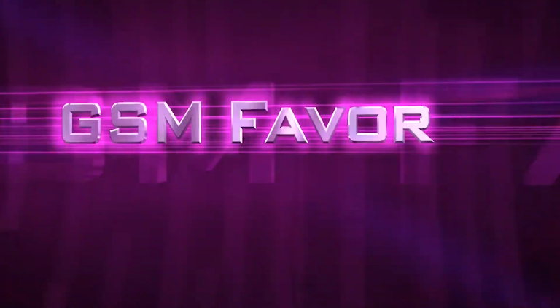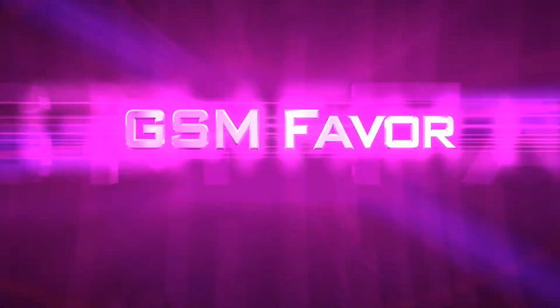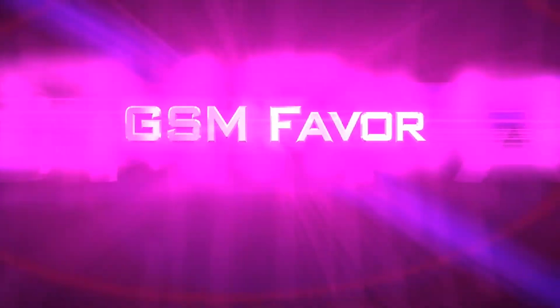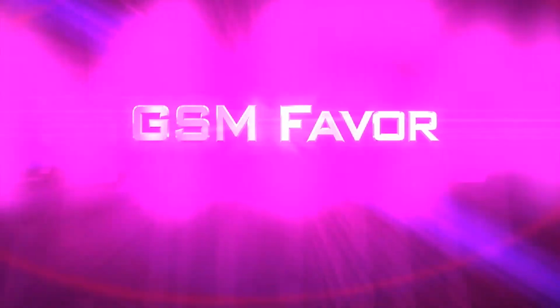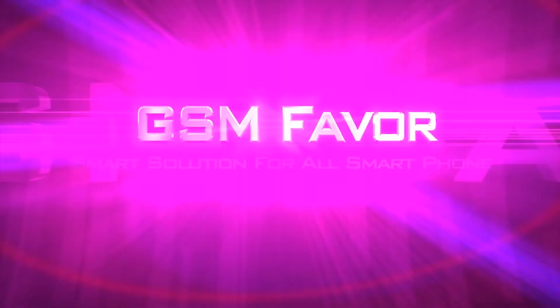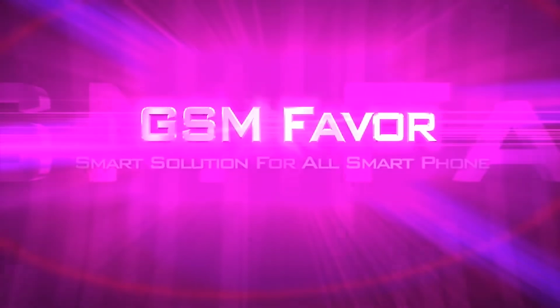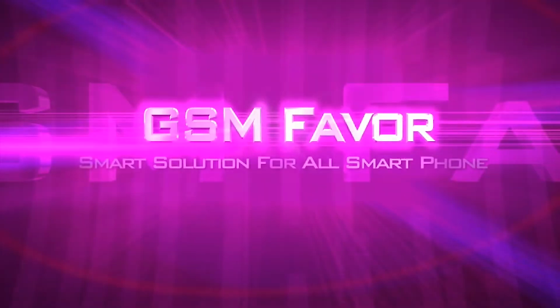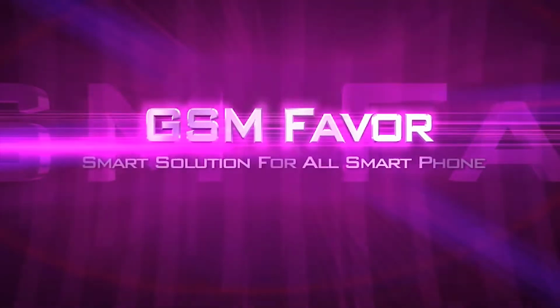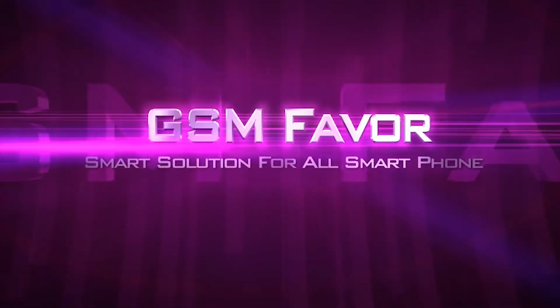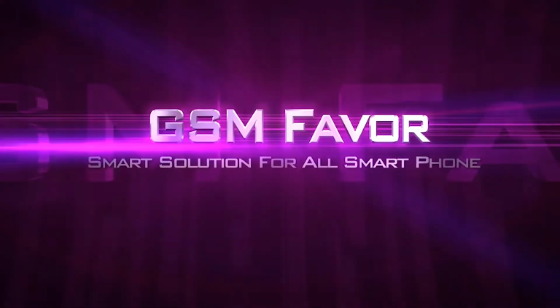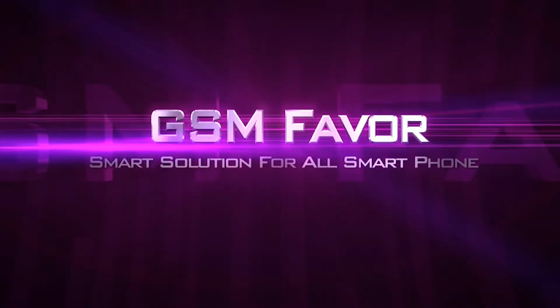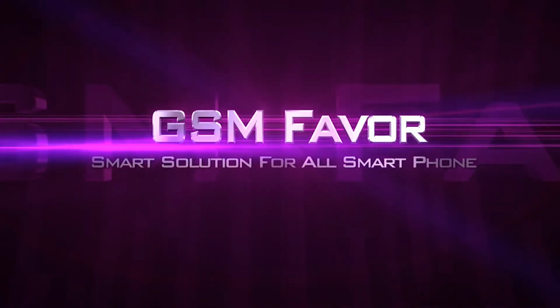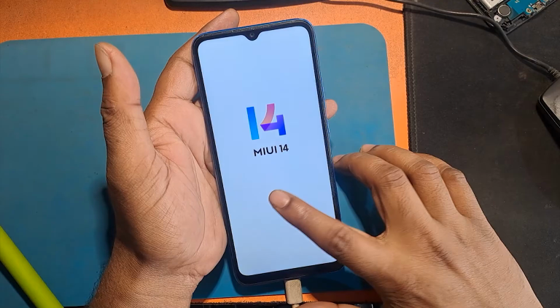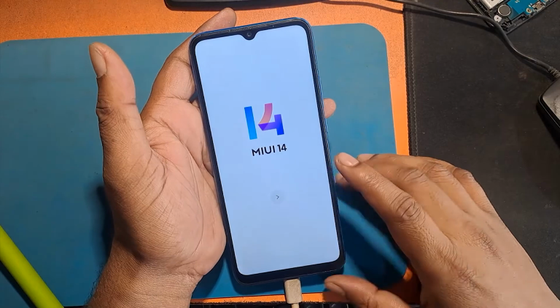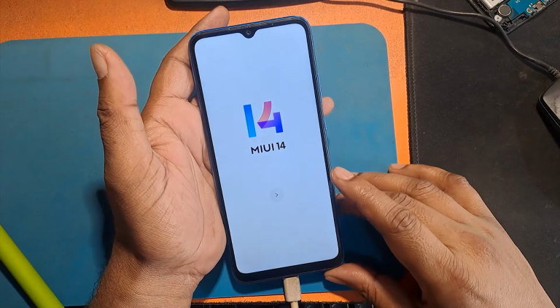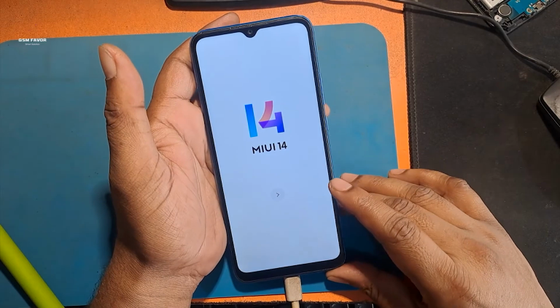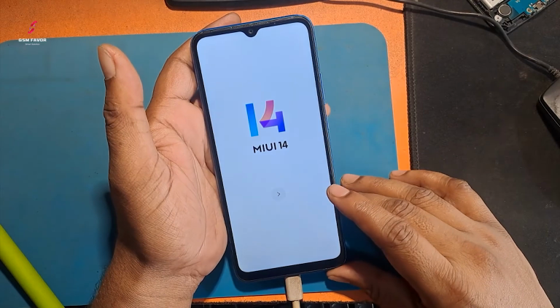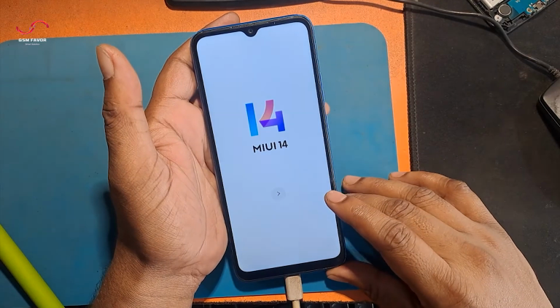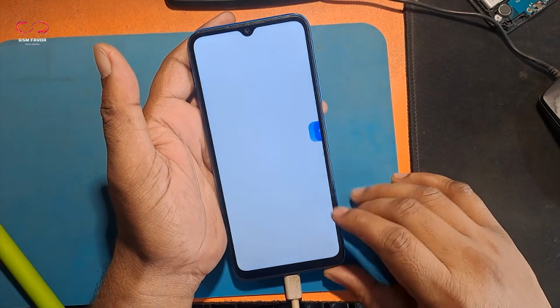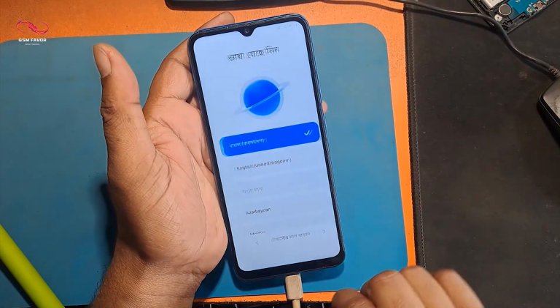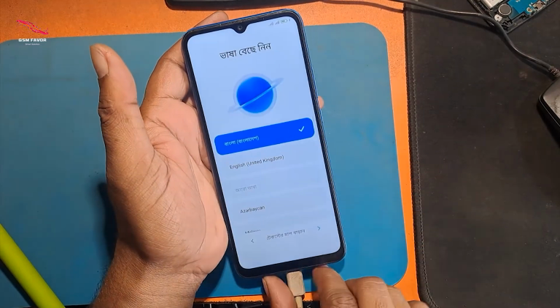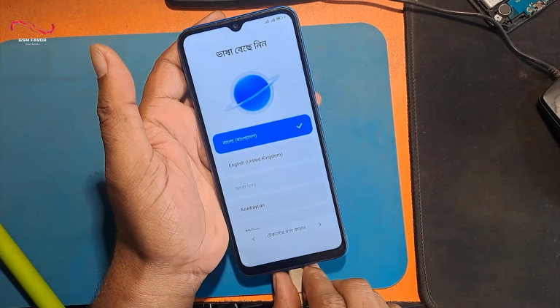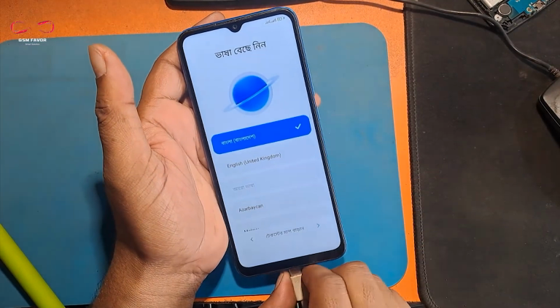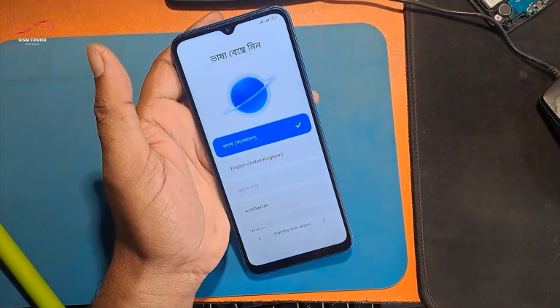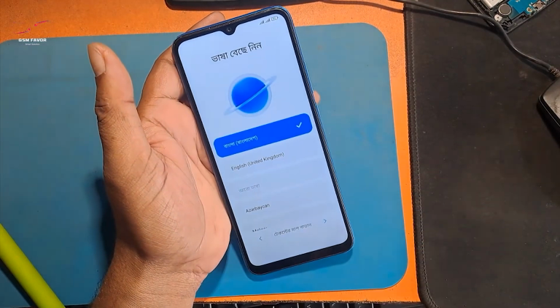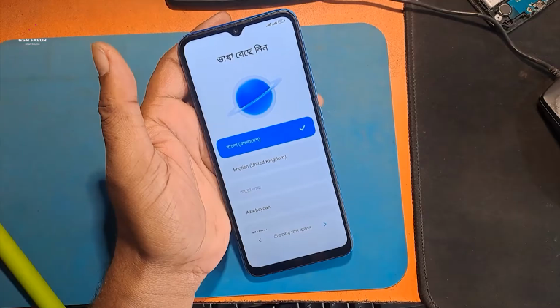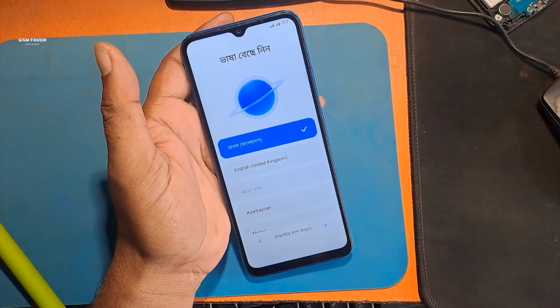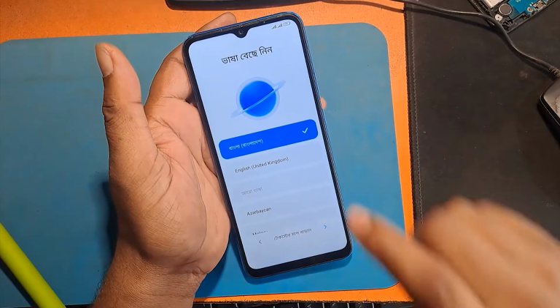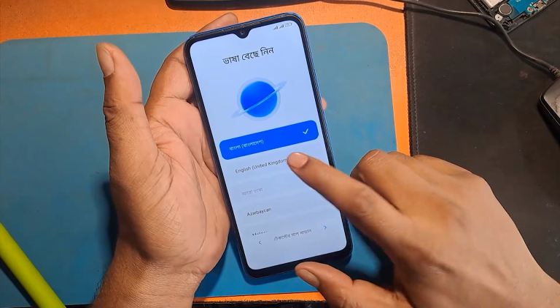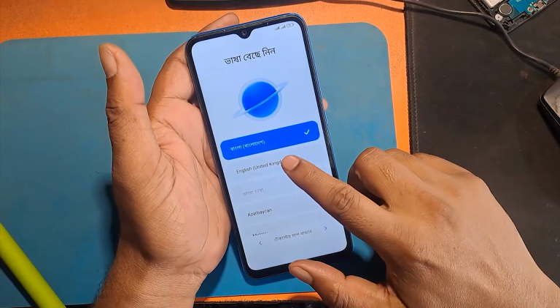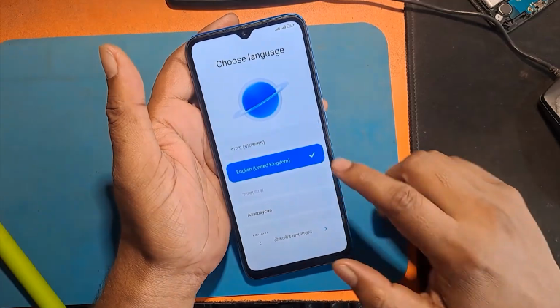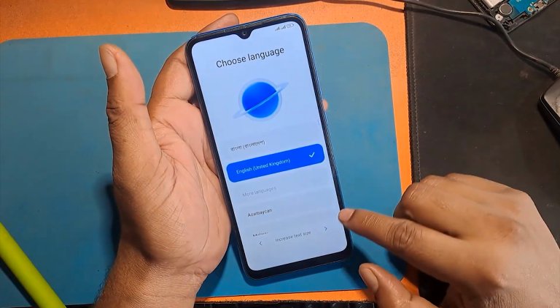Welcome to GSM Favor YouTube channel. This is my Redmi new model Android smartphone.